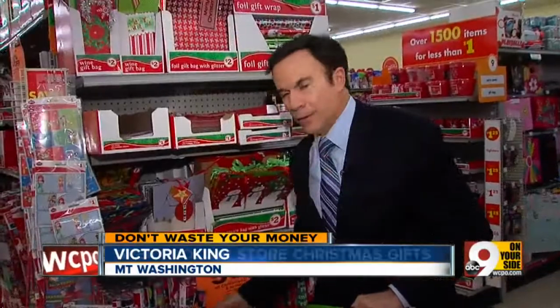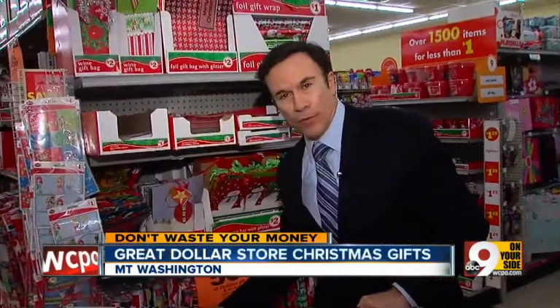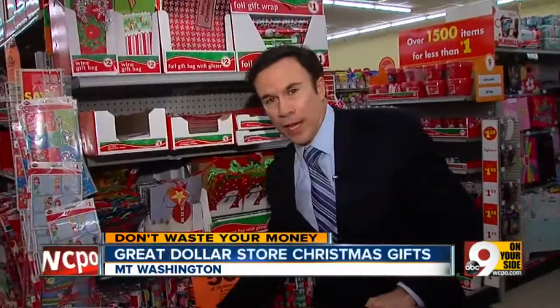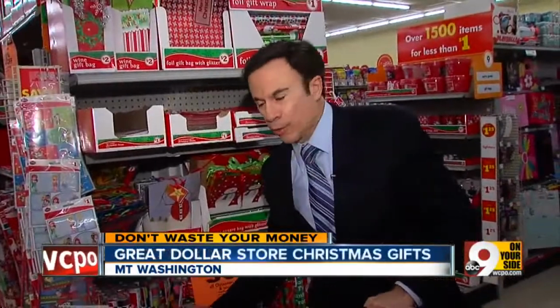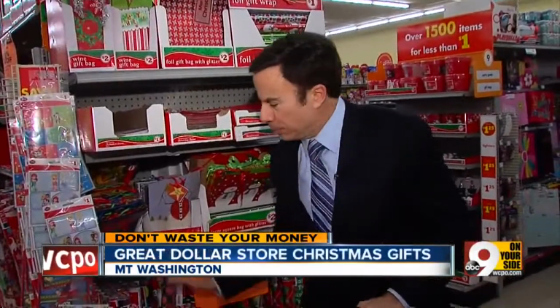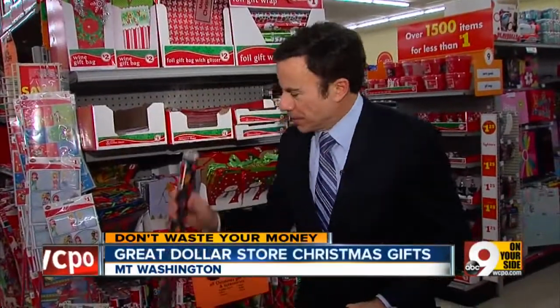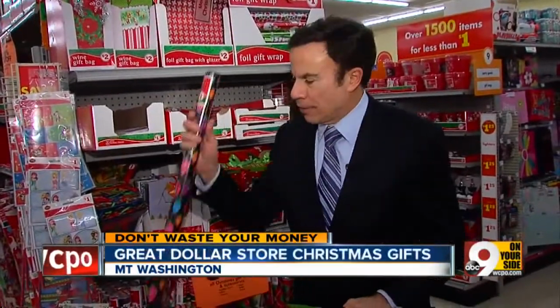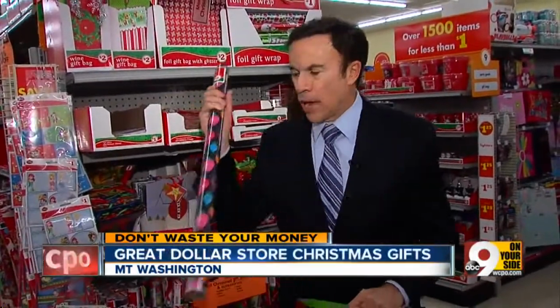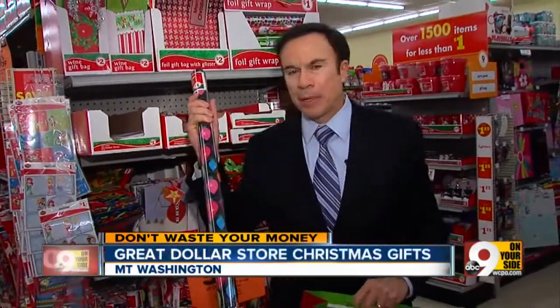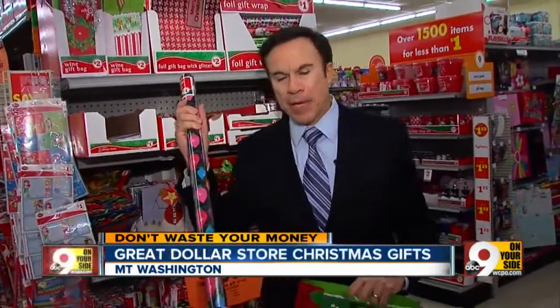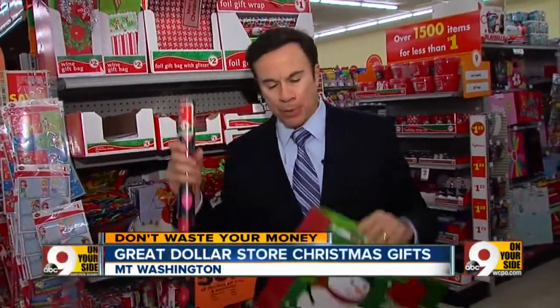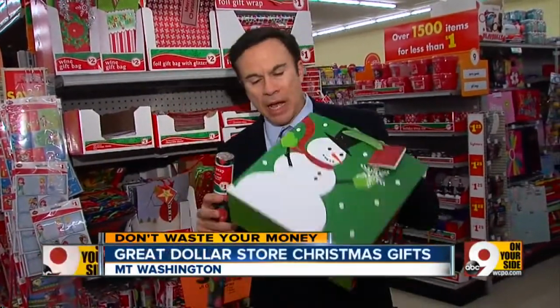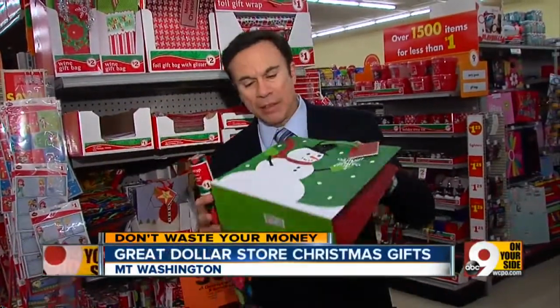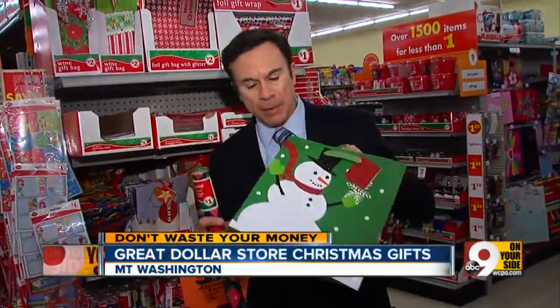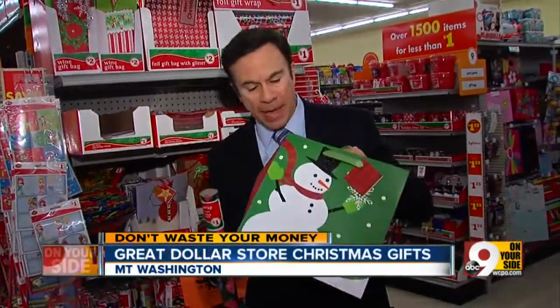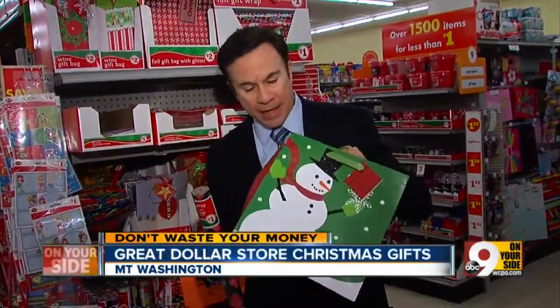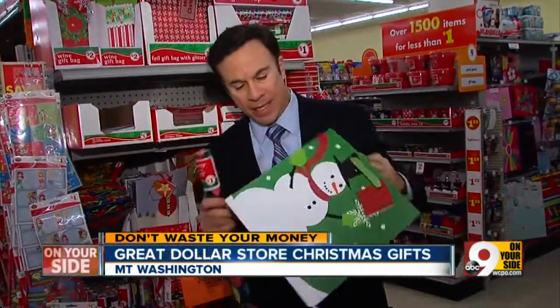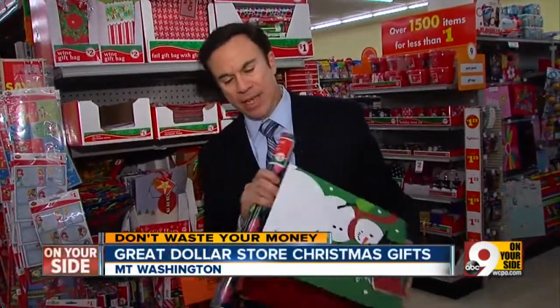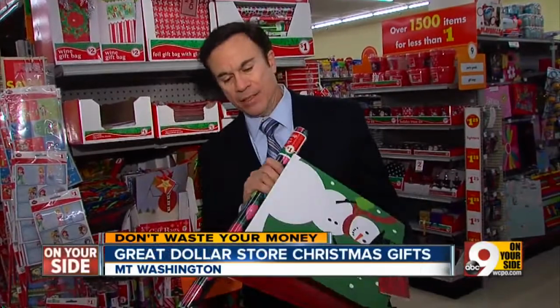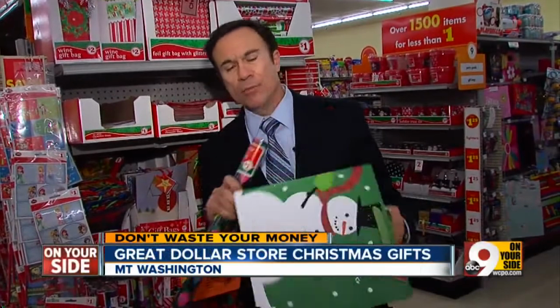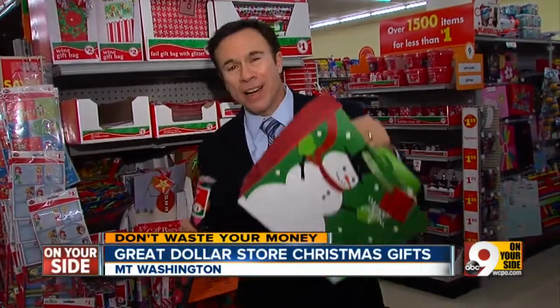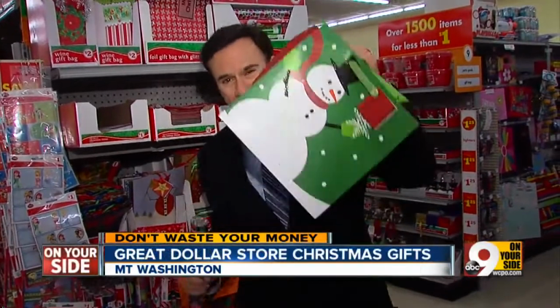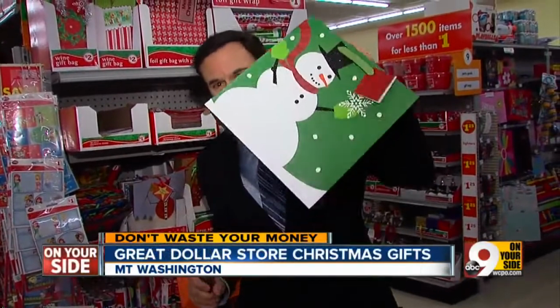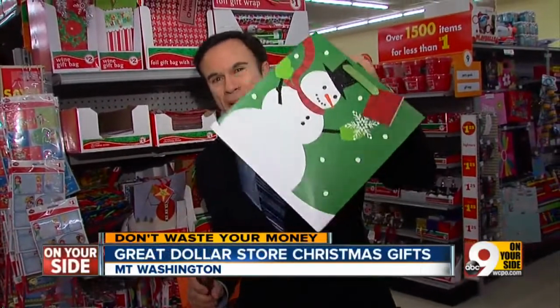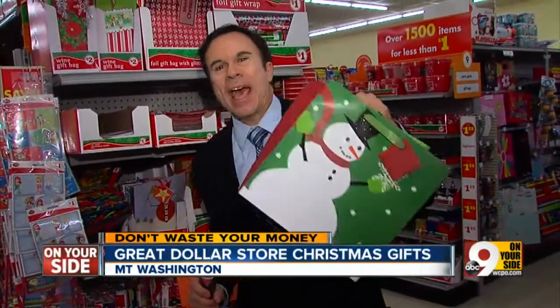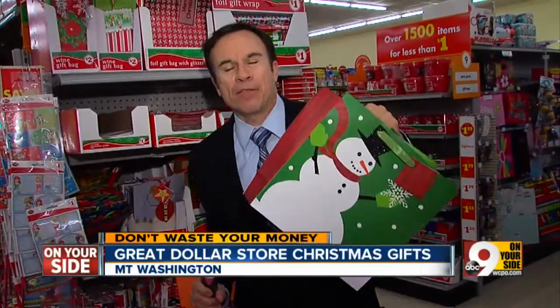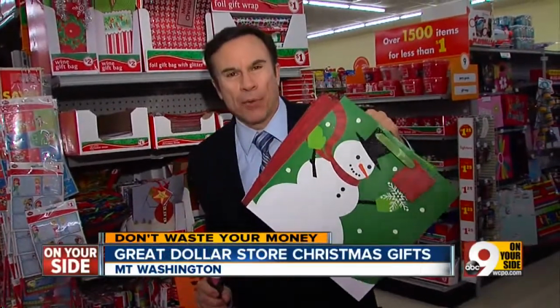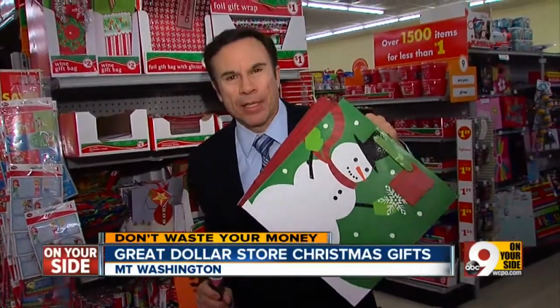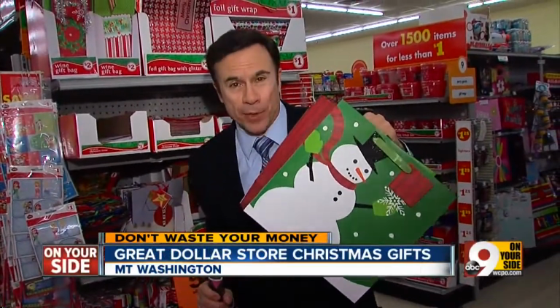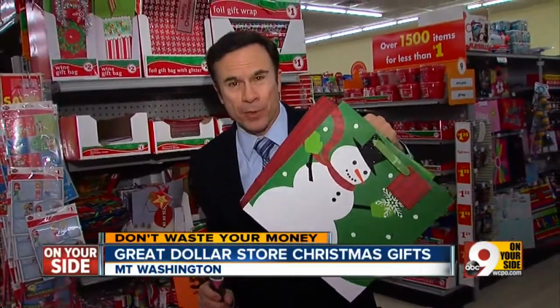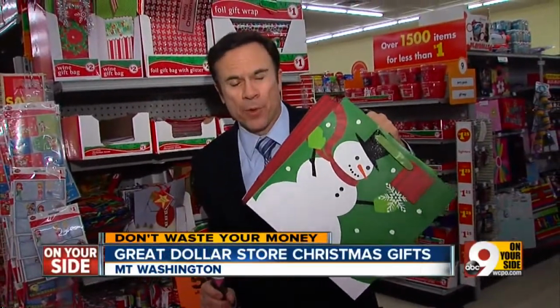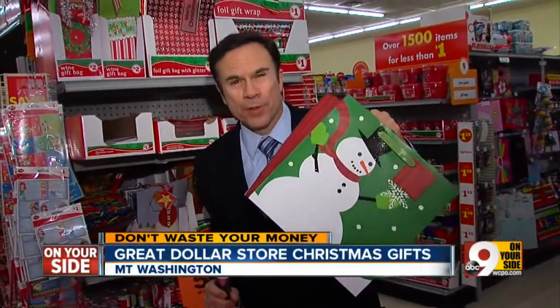And don't forget, it's a great place to get wrapping paper and holiday bags. At two bucks, this is about half the price of other stores.